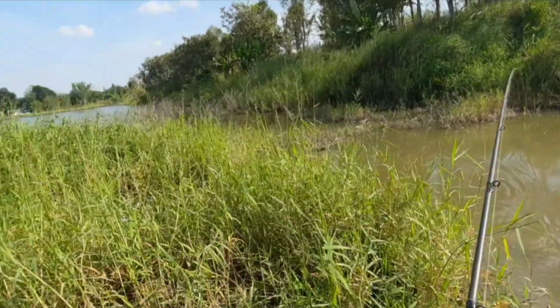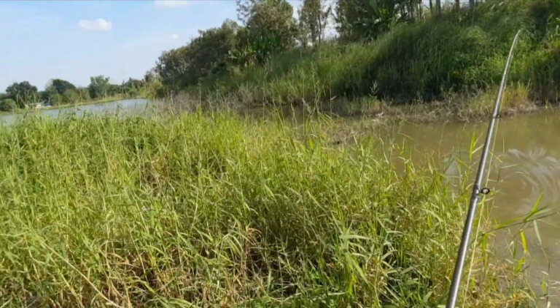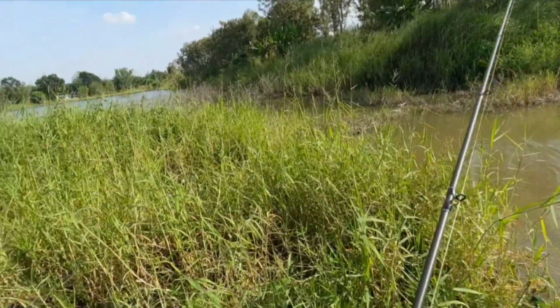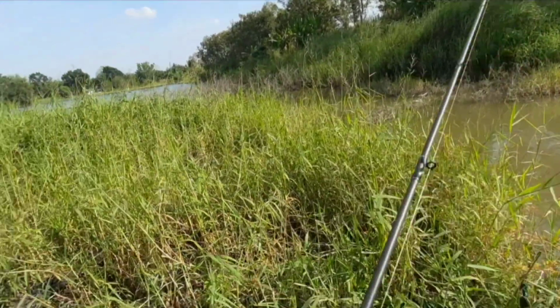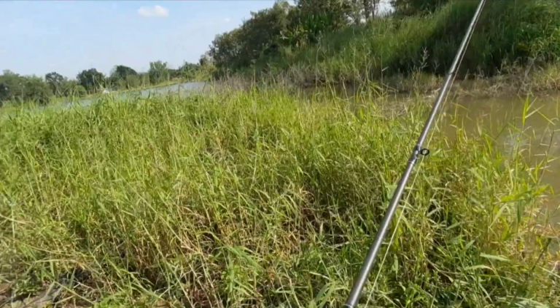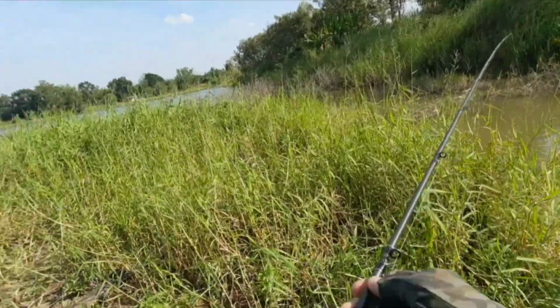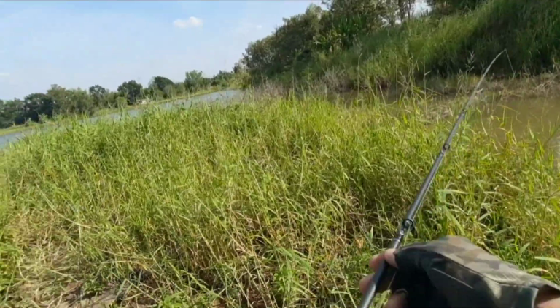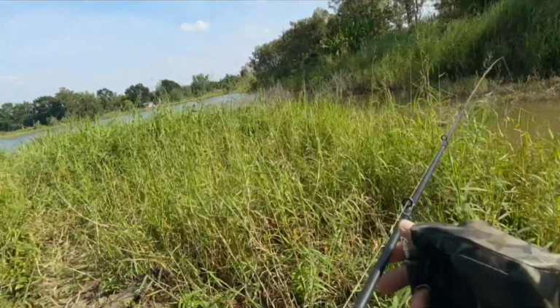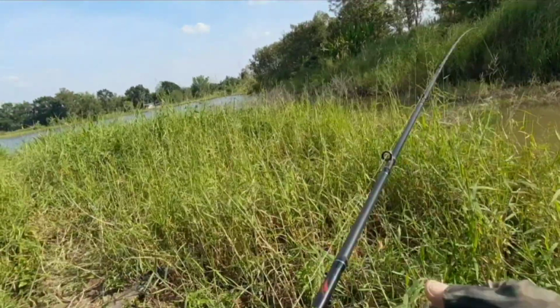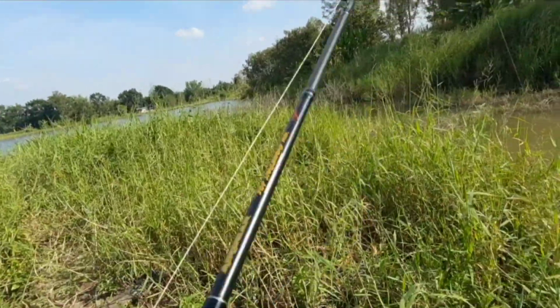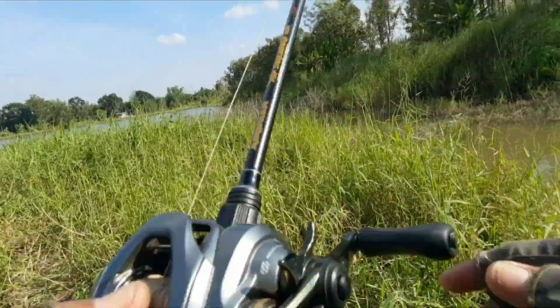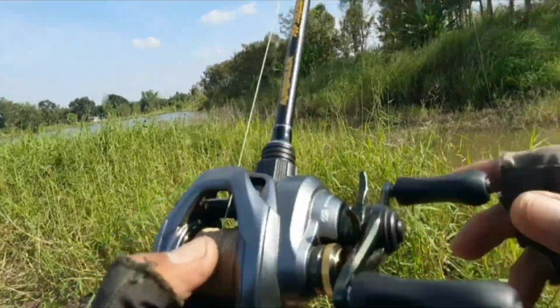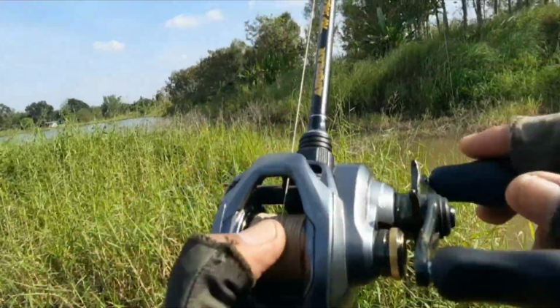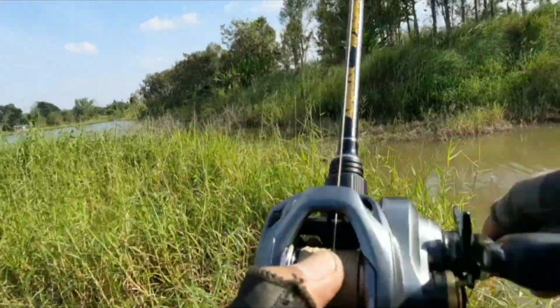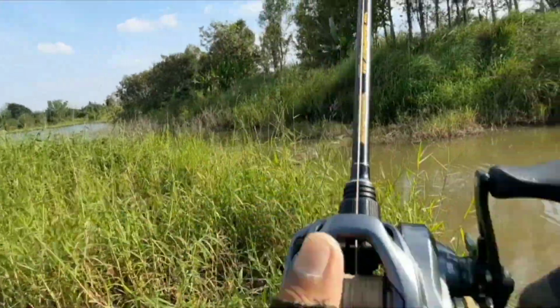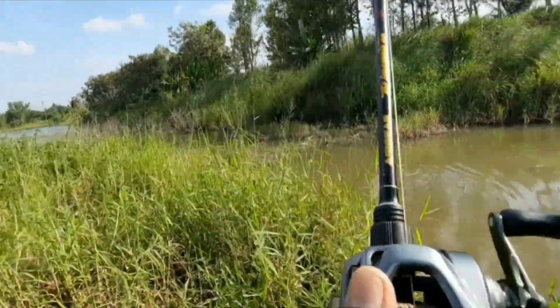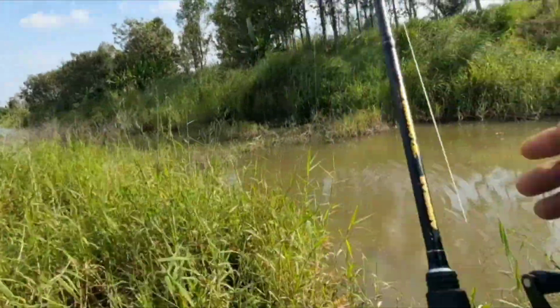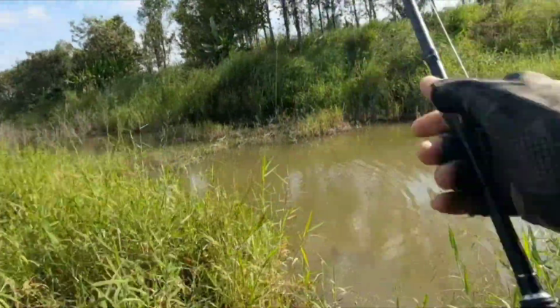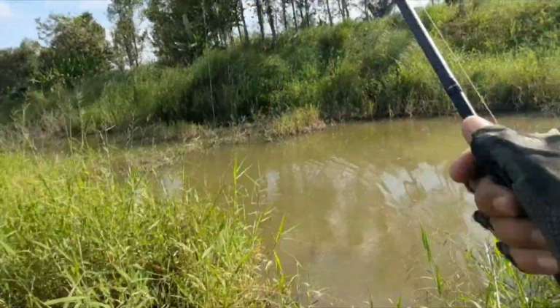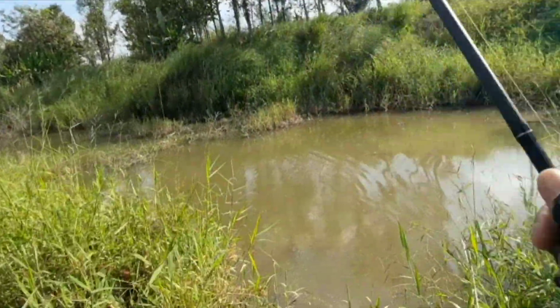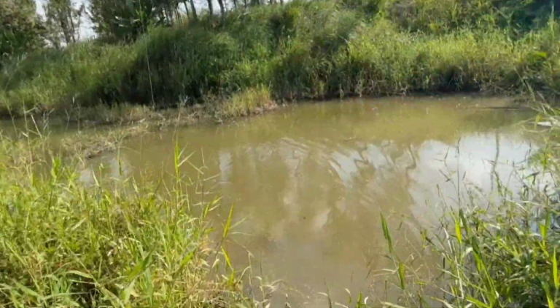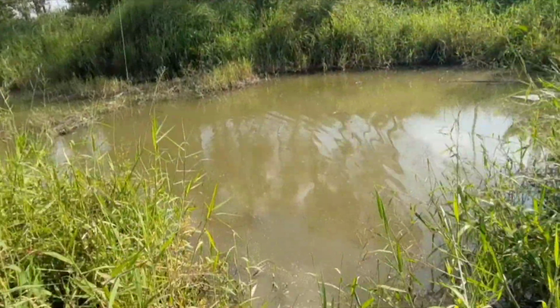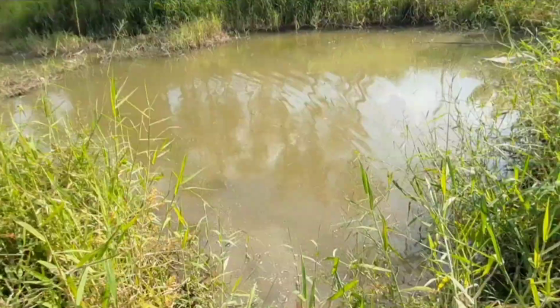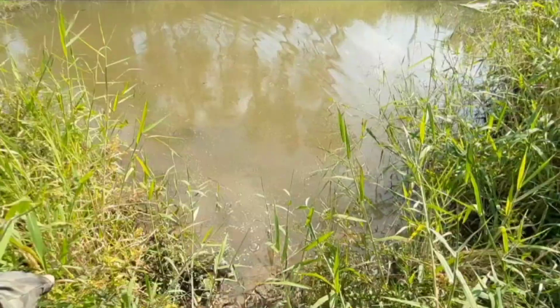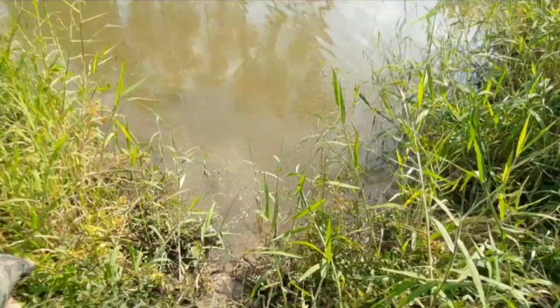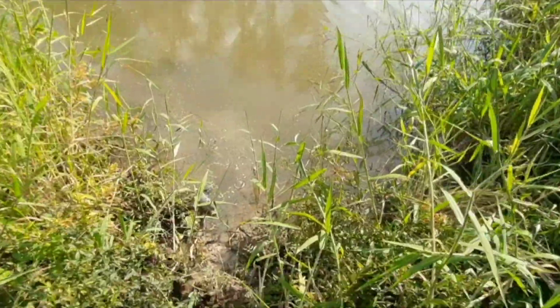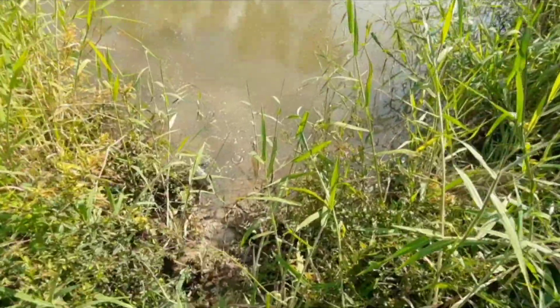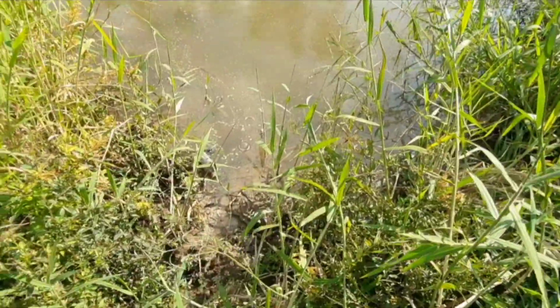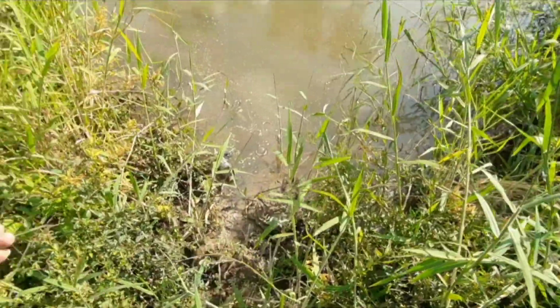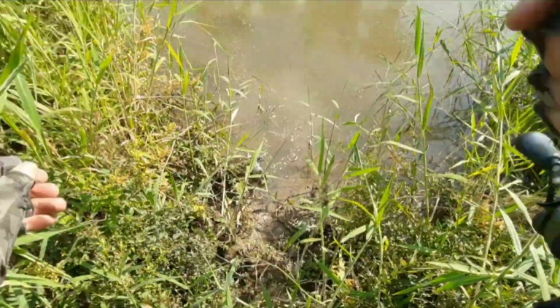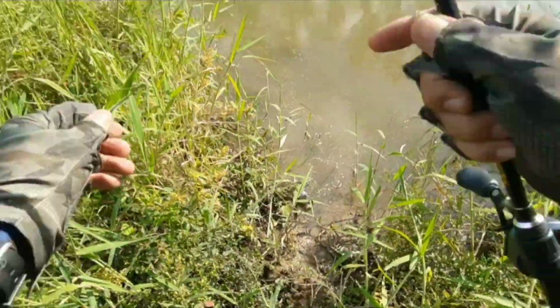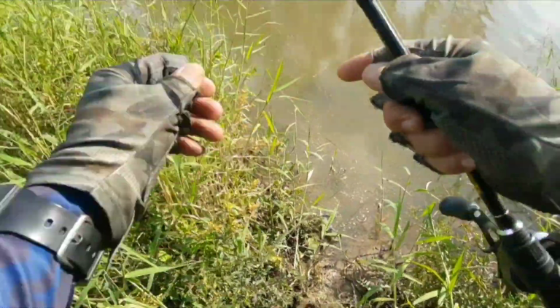ตัวเล็กครับ ตัวกระจ้อยดีเอาเอง (Small fish, quite tiny but that's fine.)